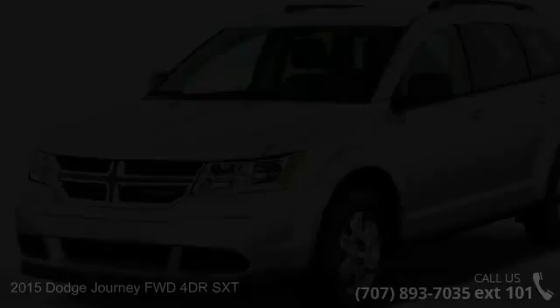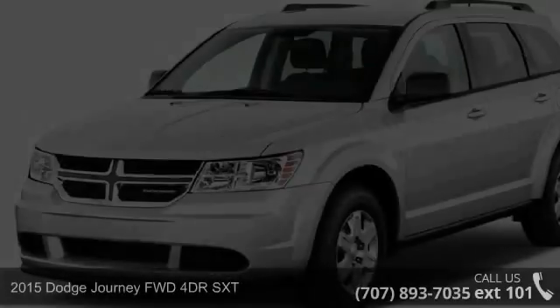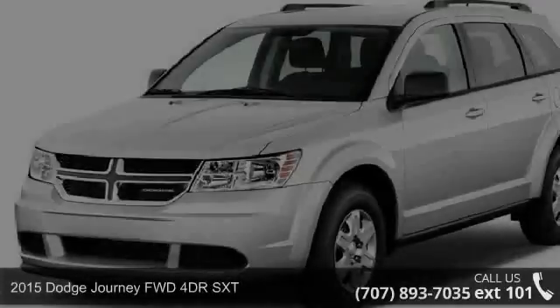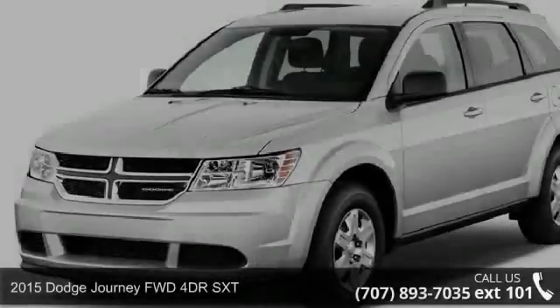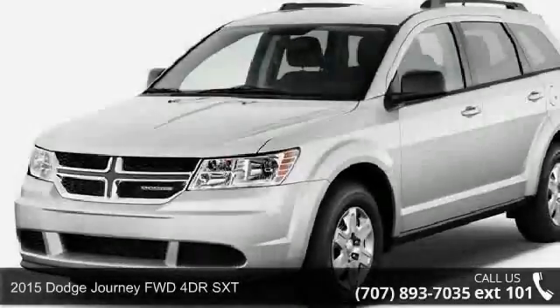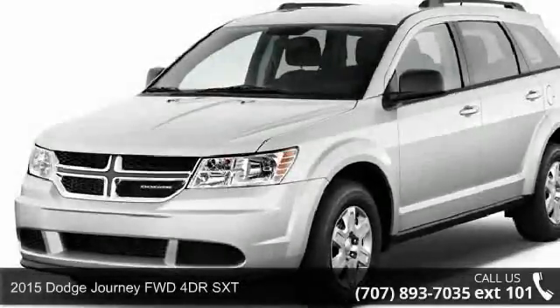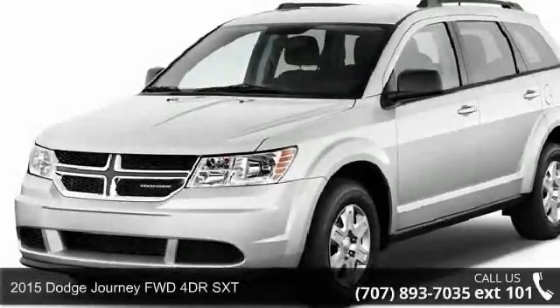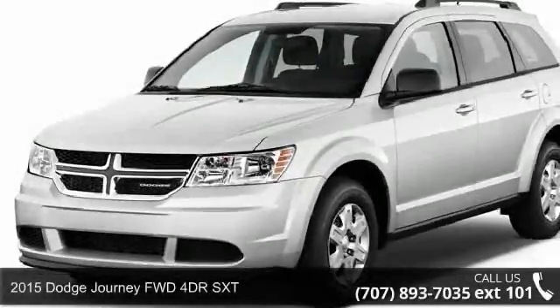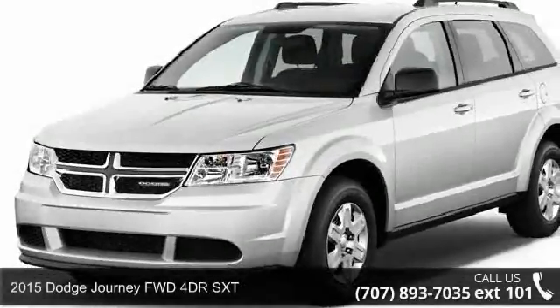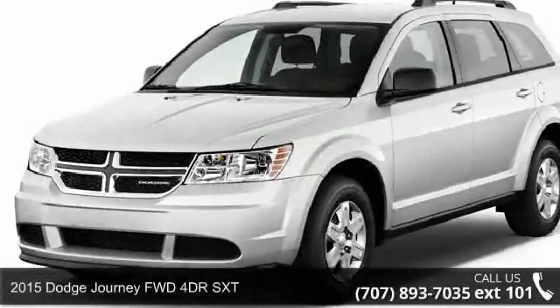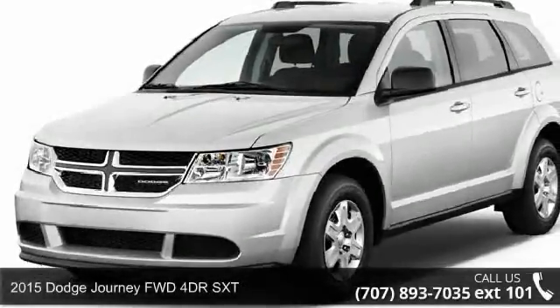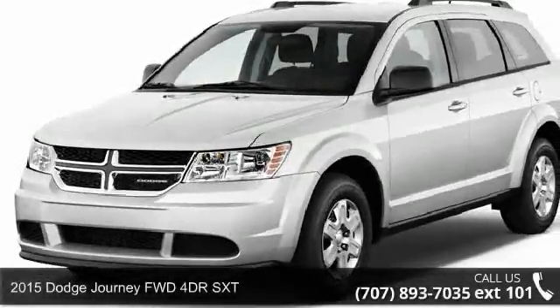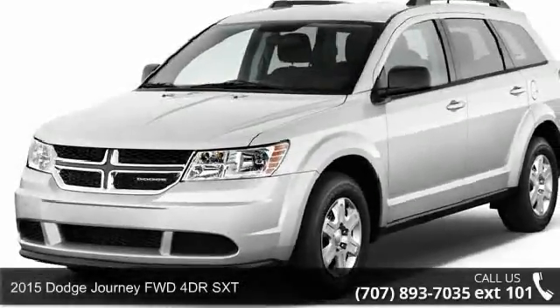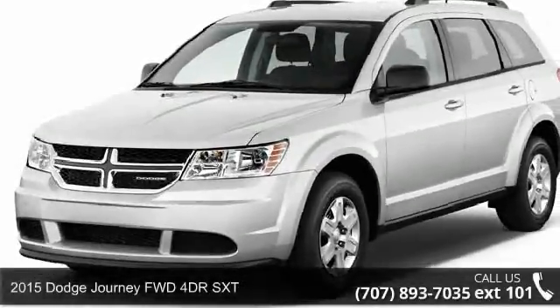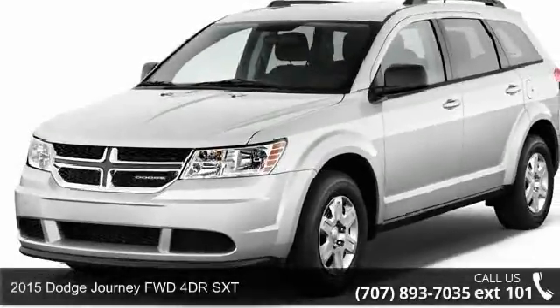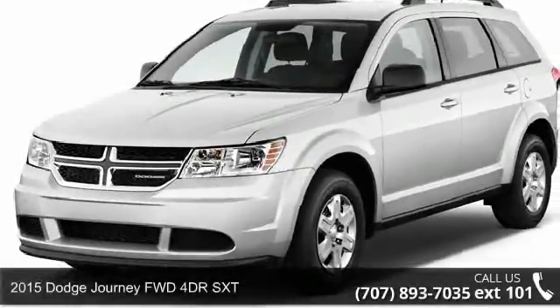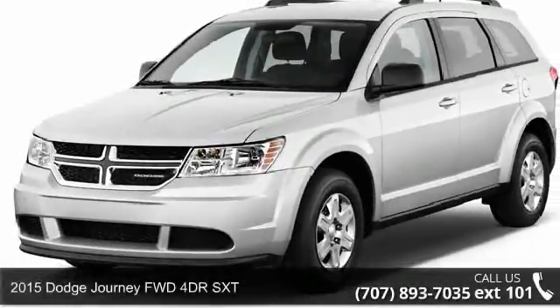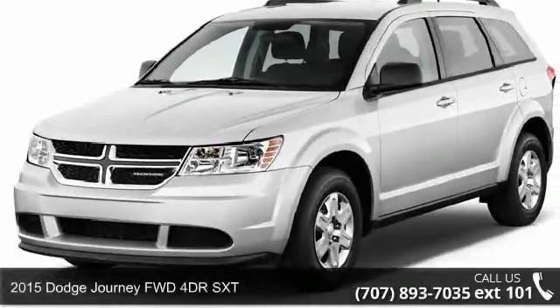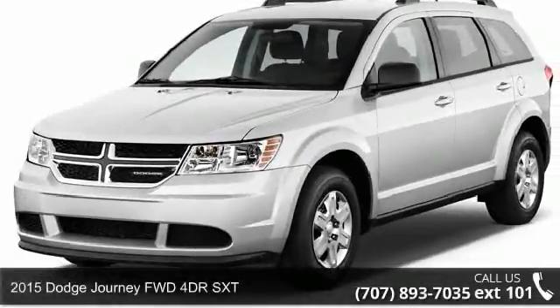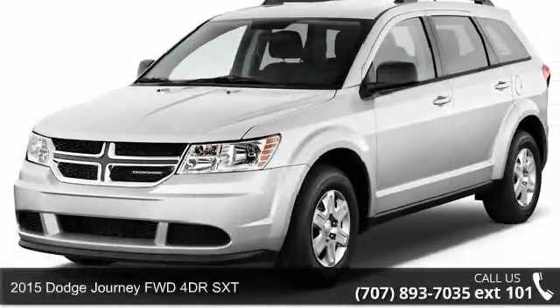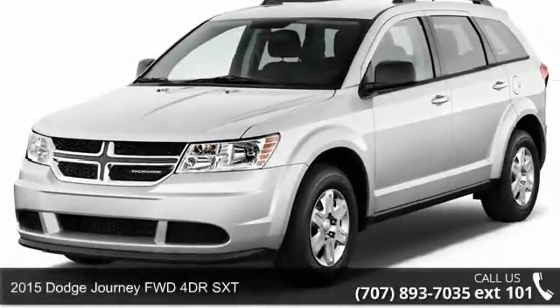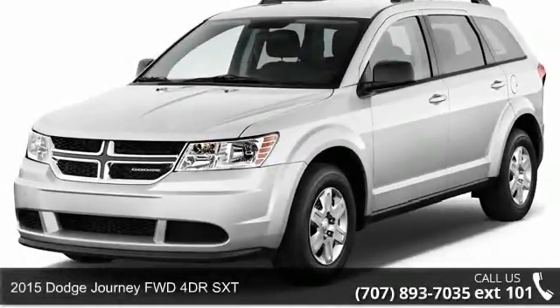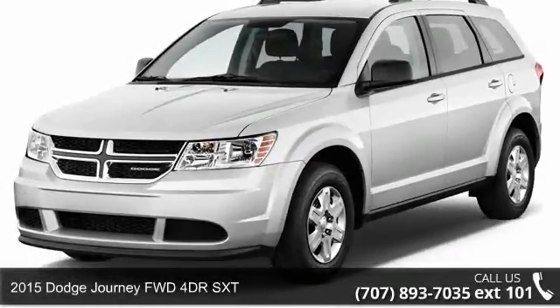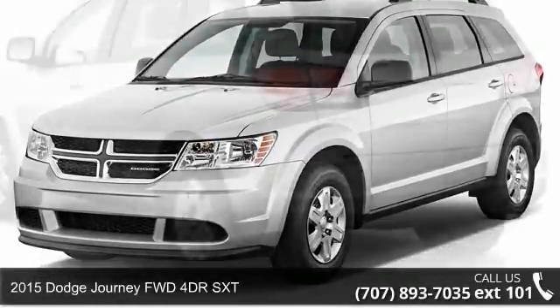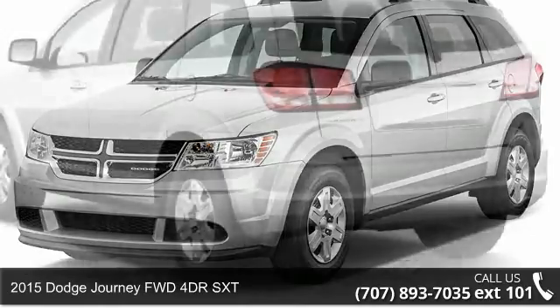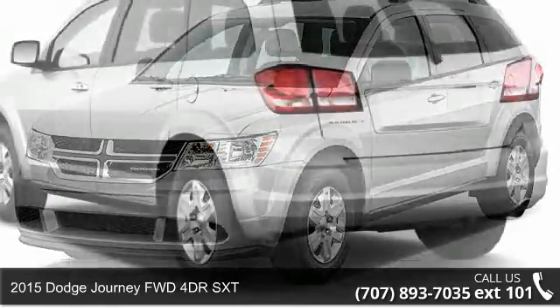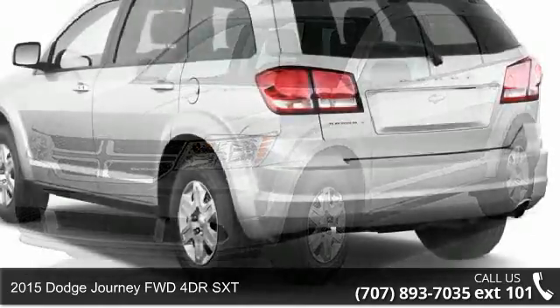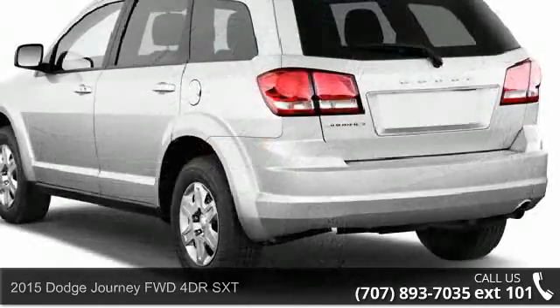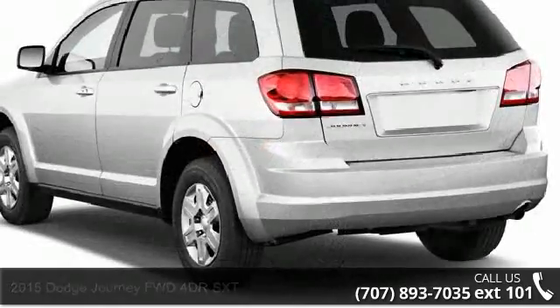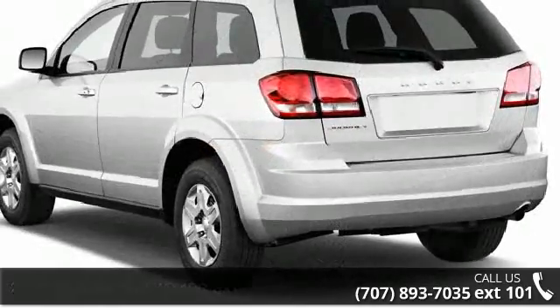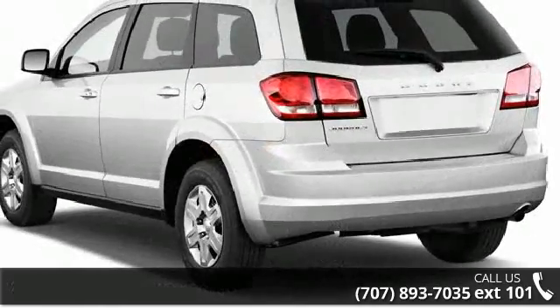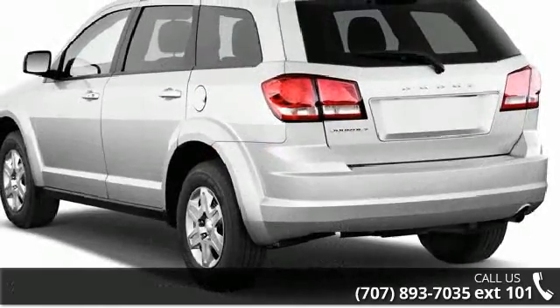Presenting the 2015 Dodge Journey. If you are looking for a first-rate auto, this one could be yours today.